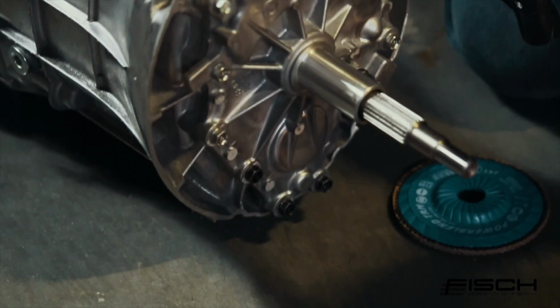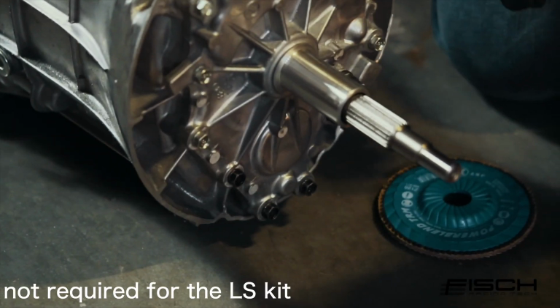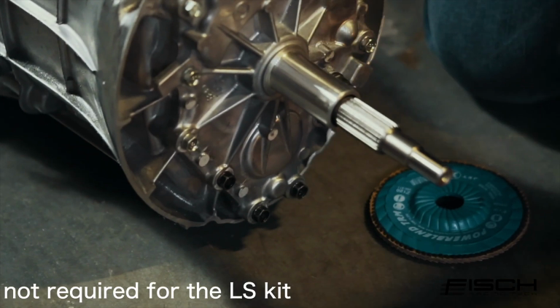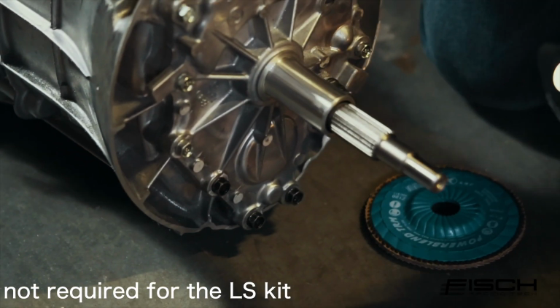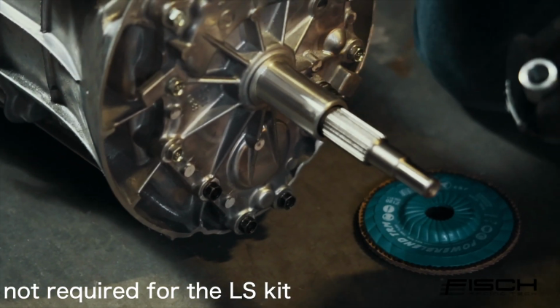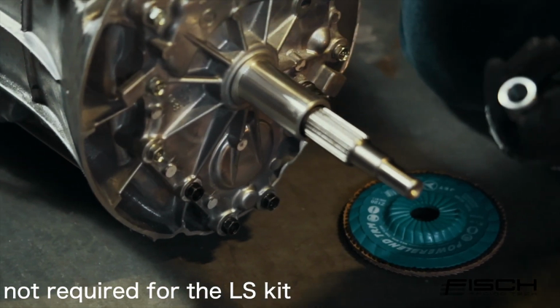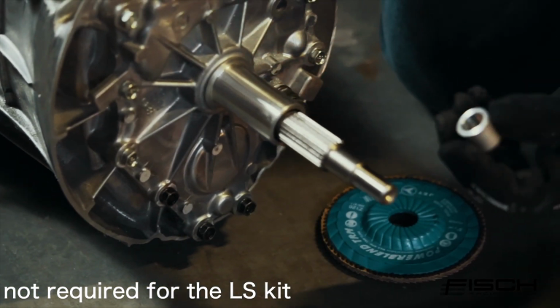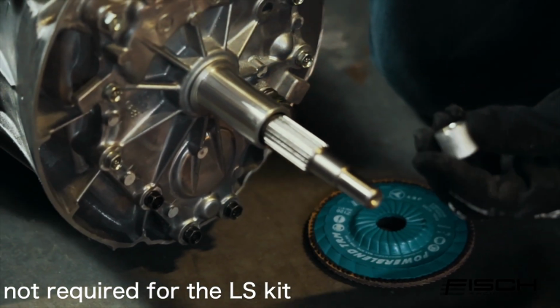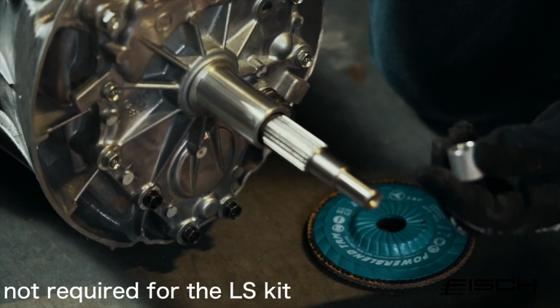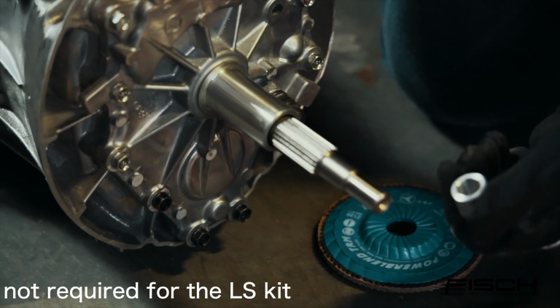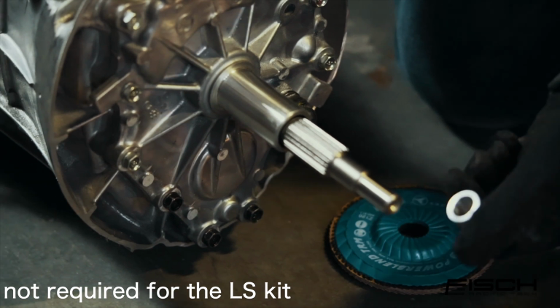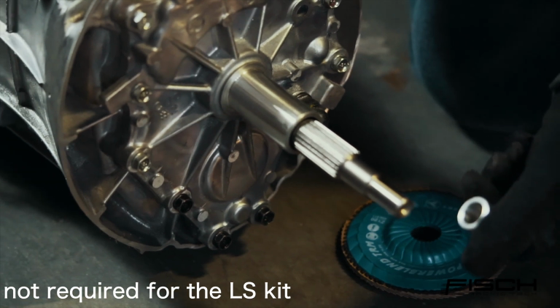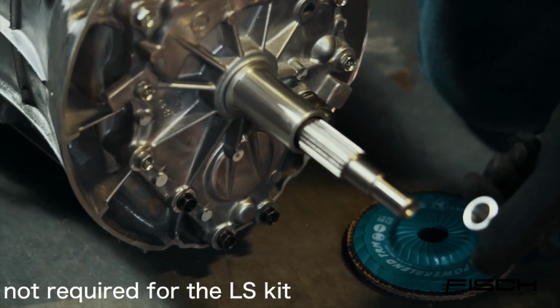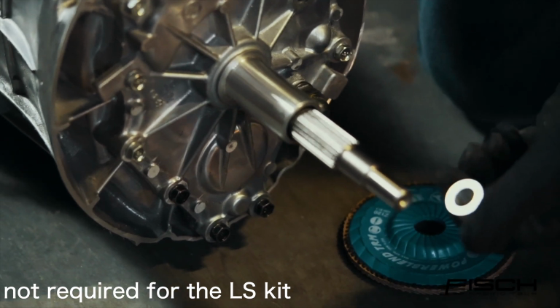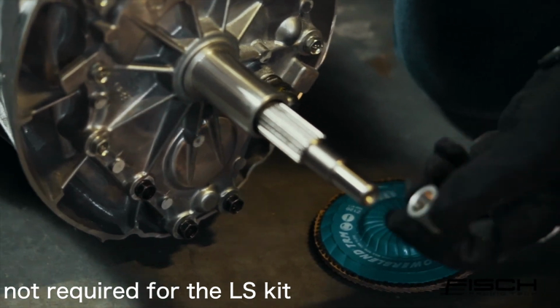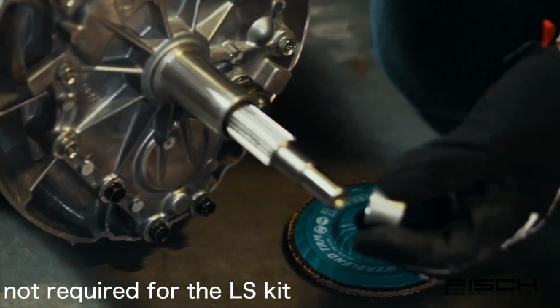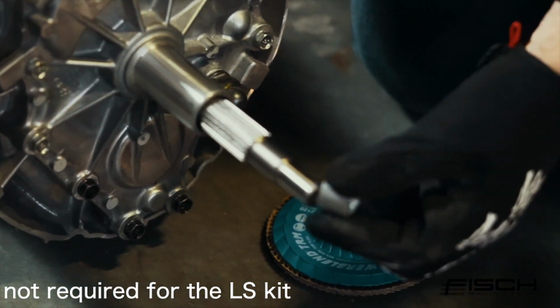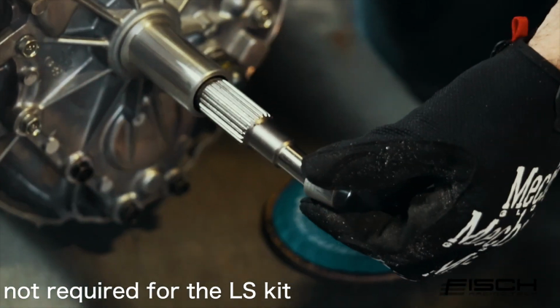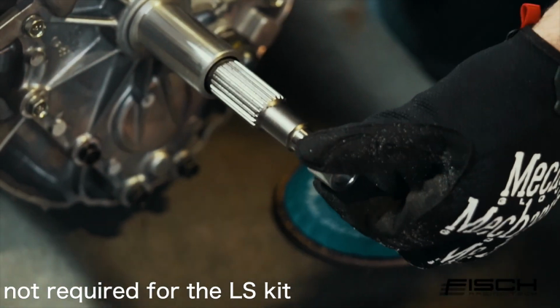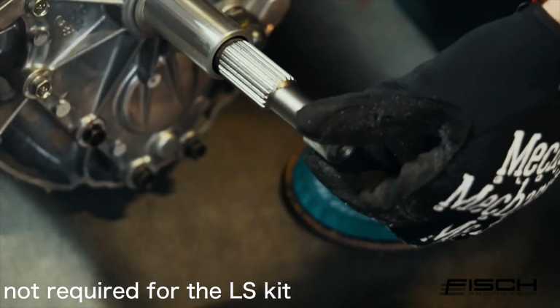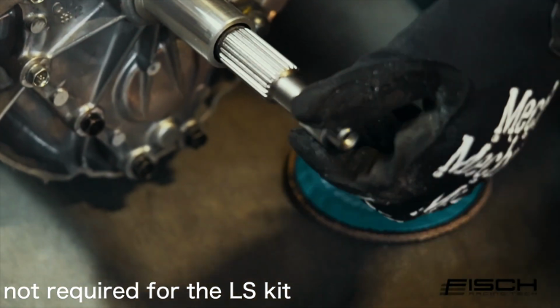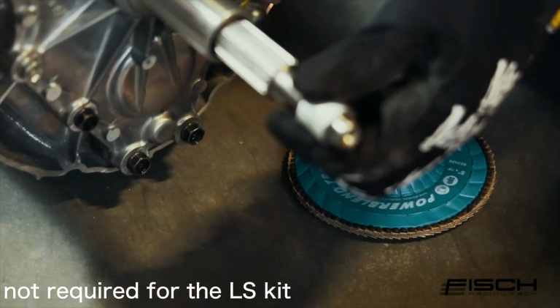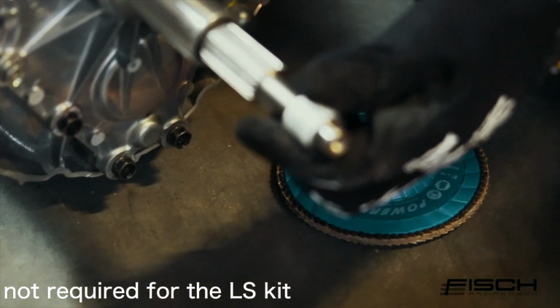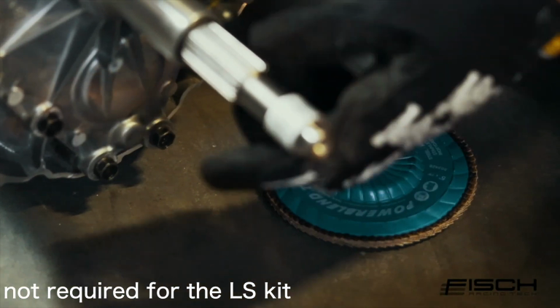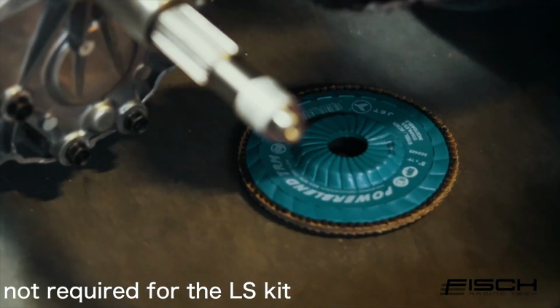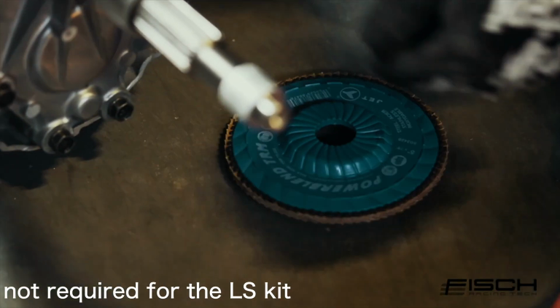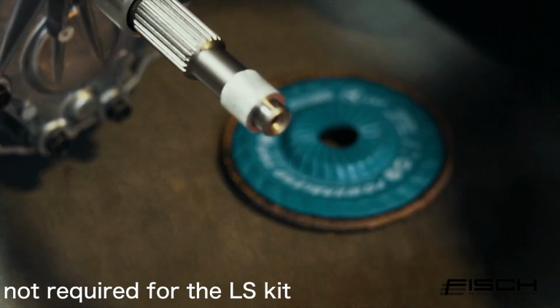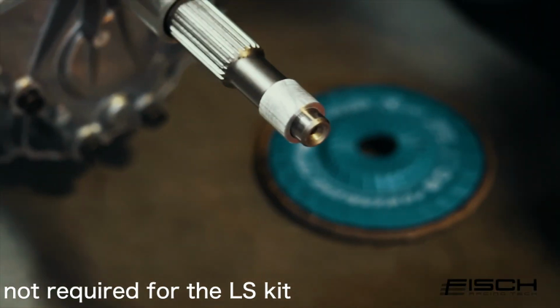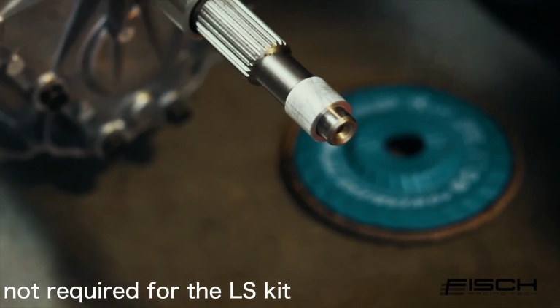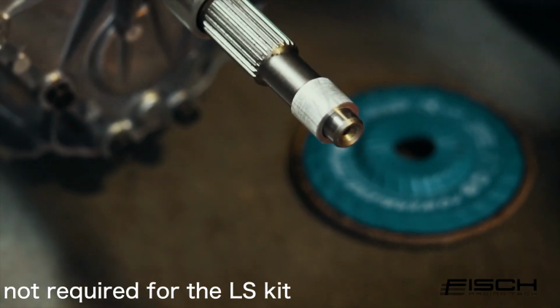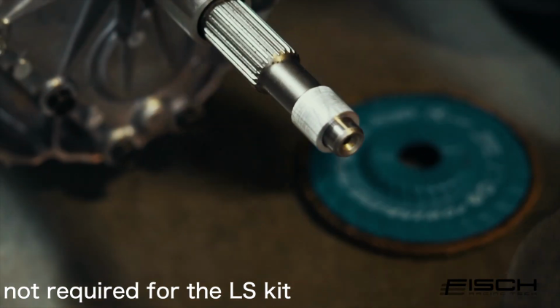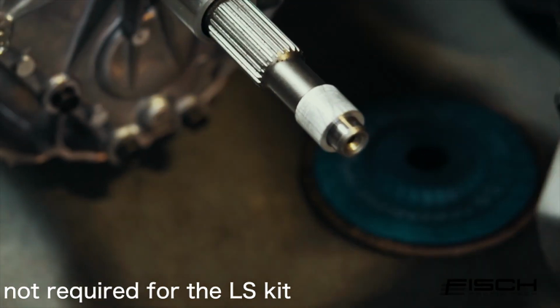Now we're going to use the cut guide for the input shaft and trim it to the correct length.